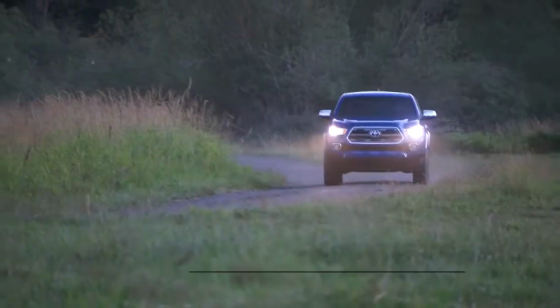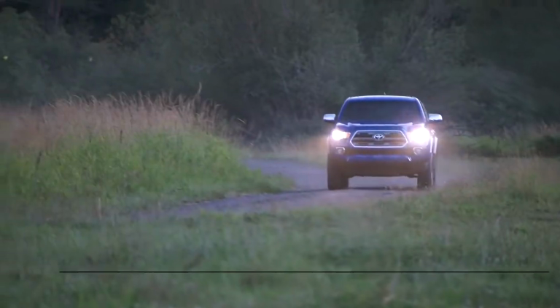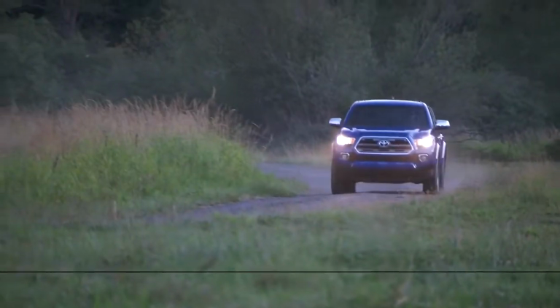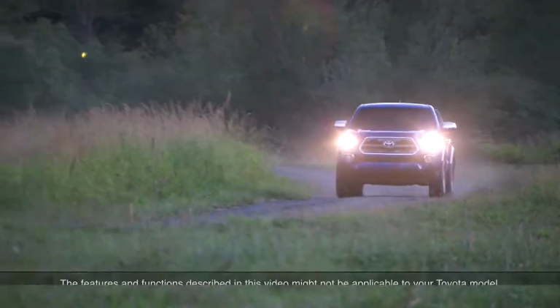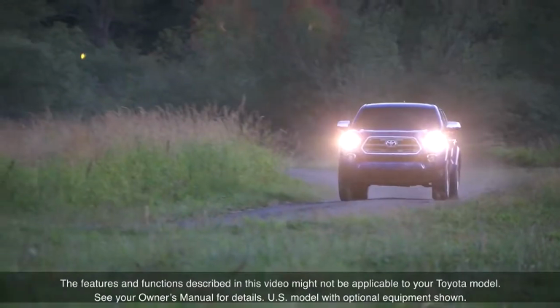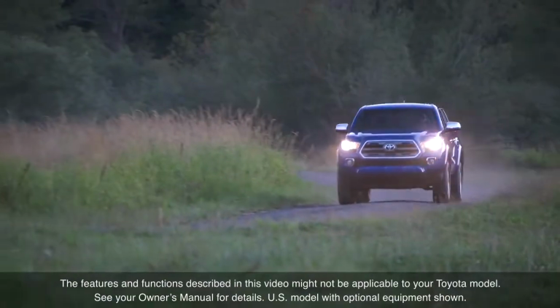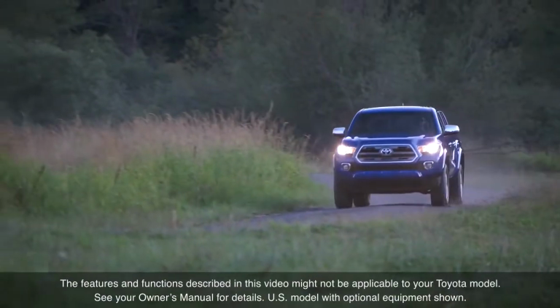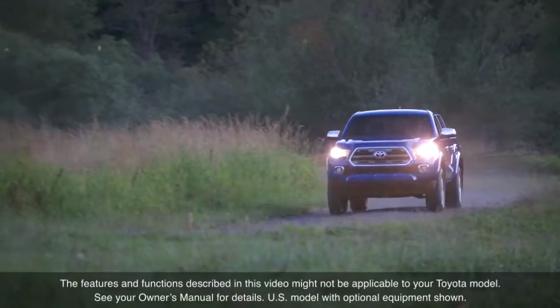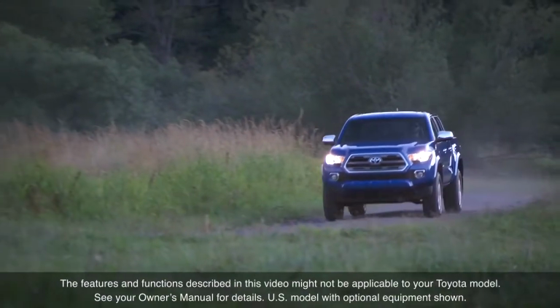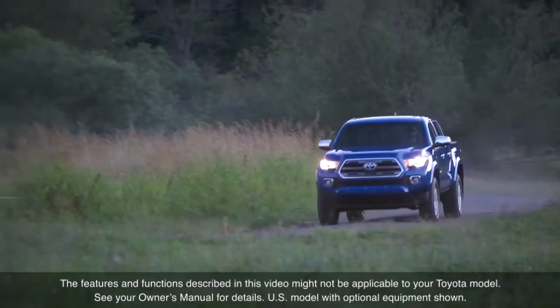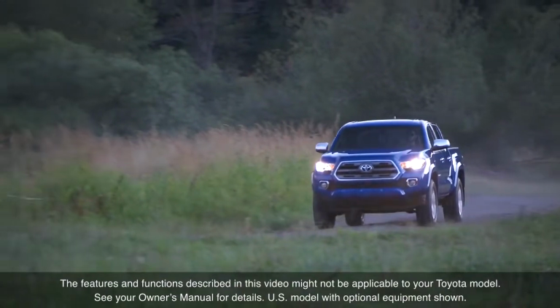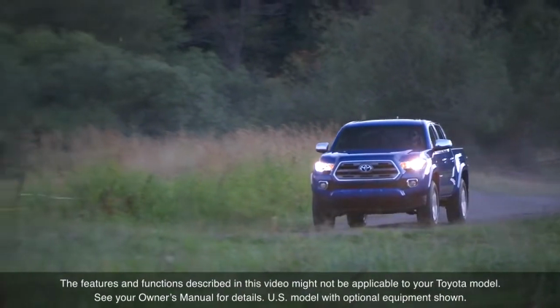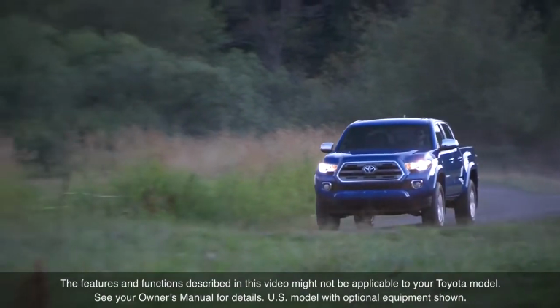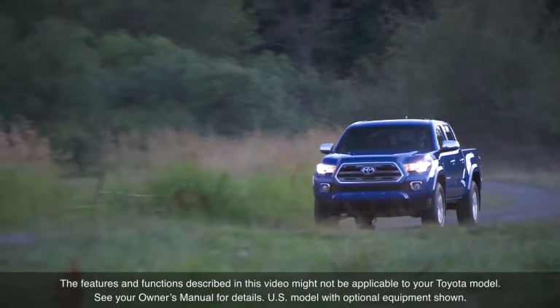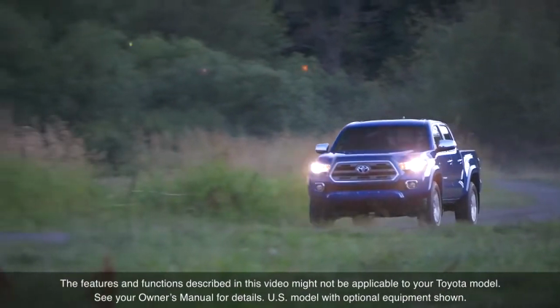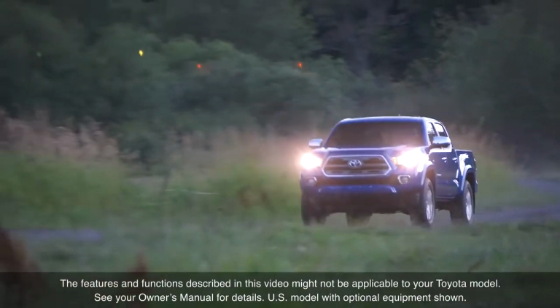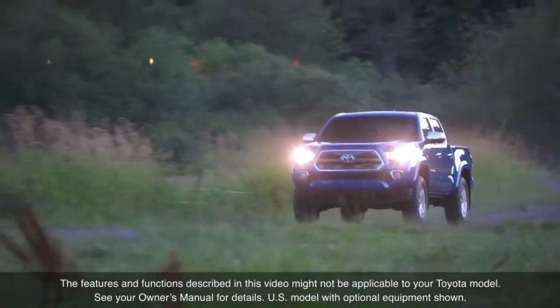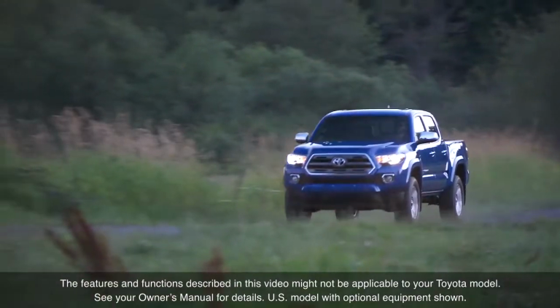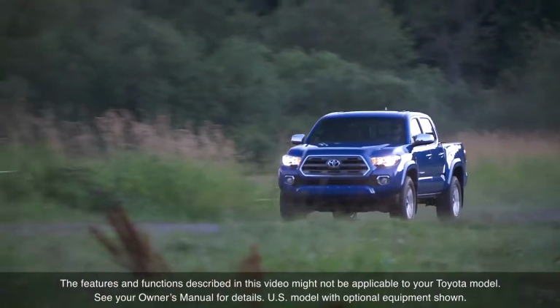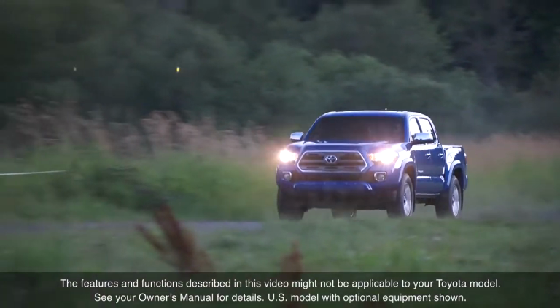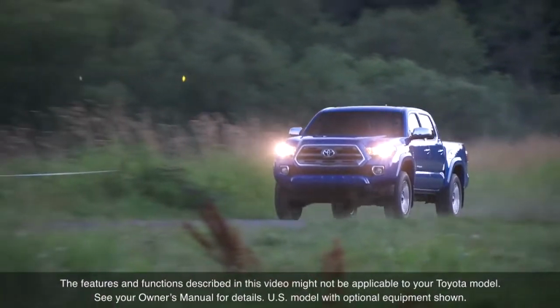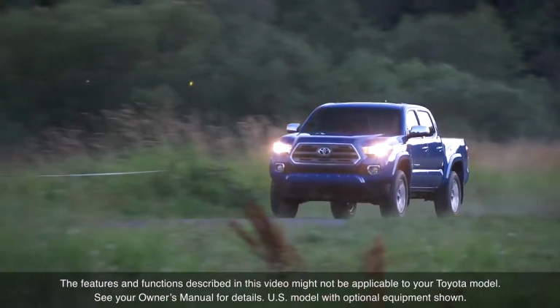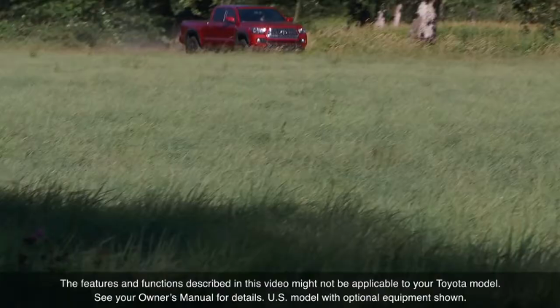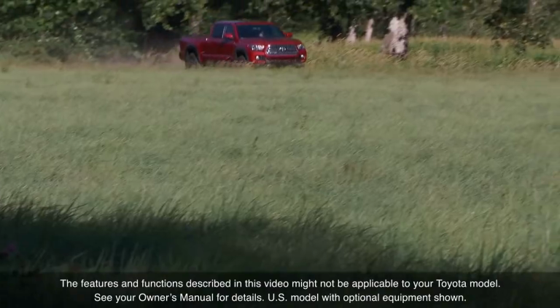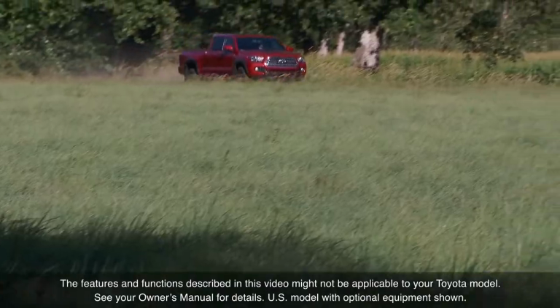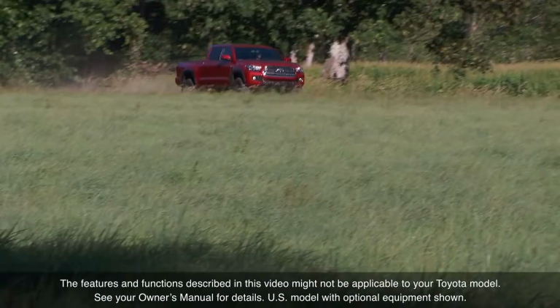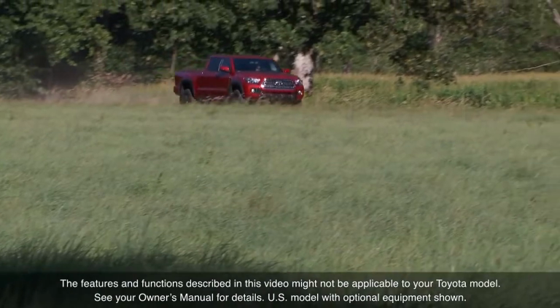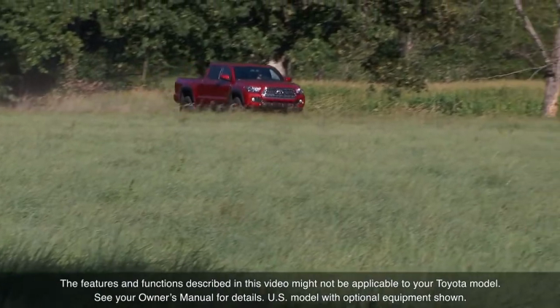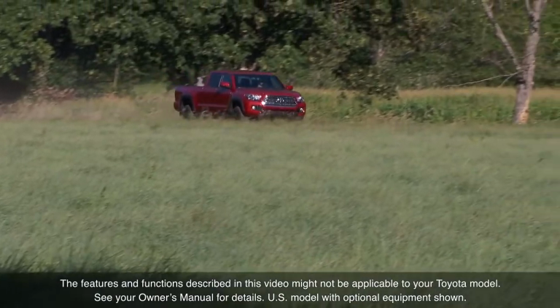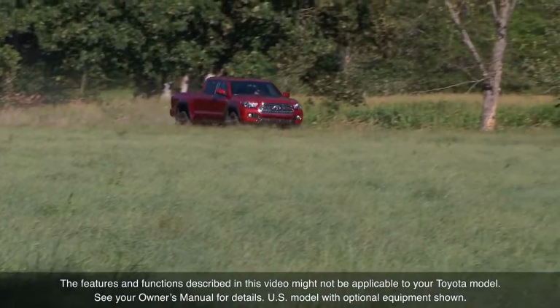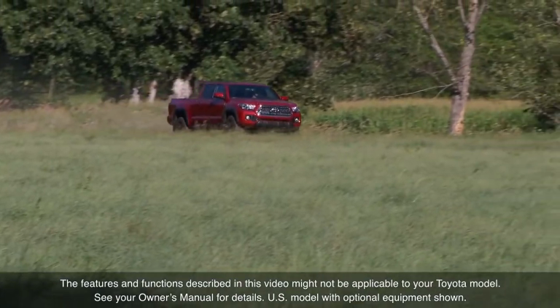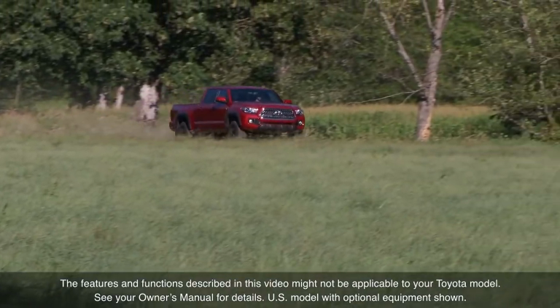The features and functions described in this video might not be applicable to your Toyota model.